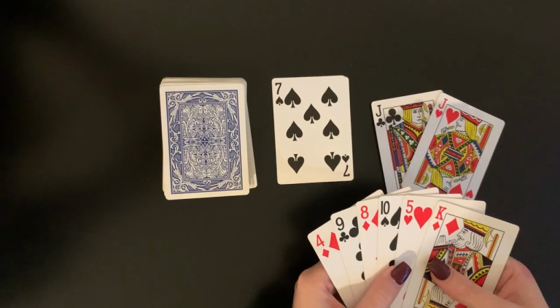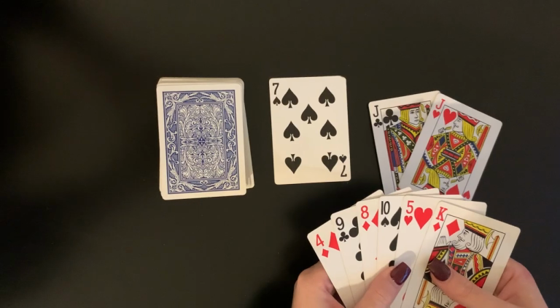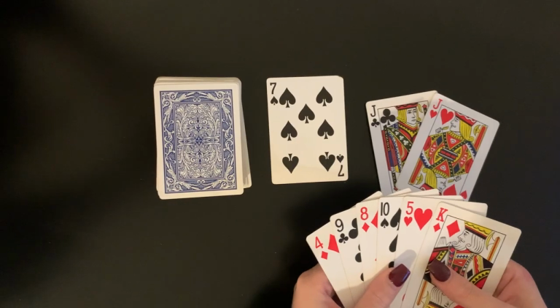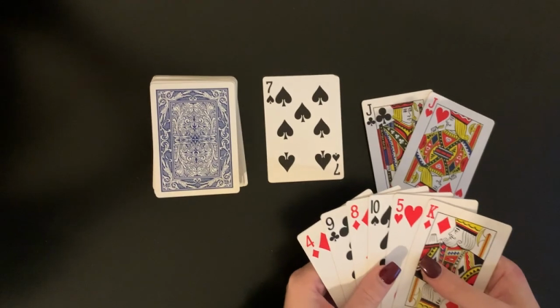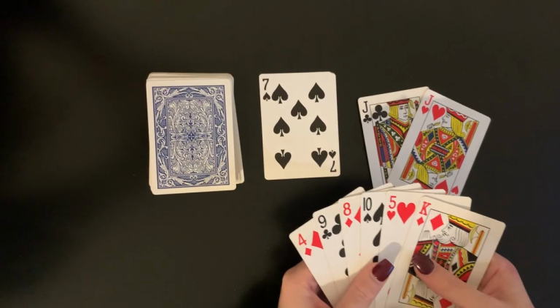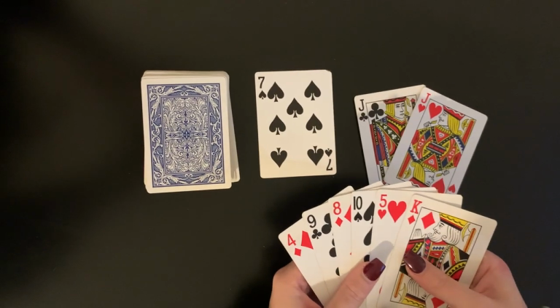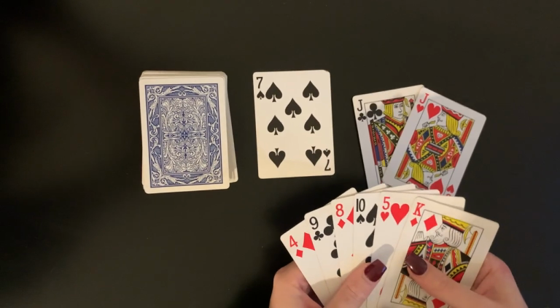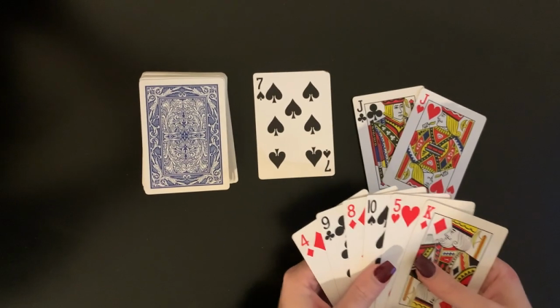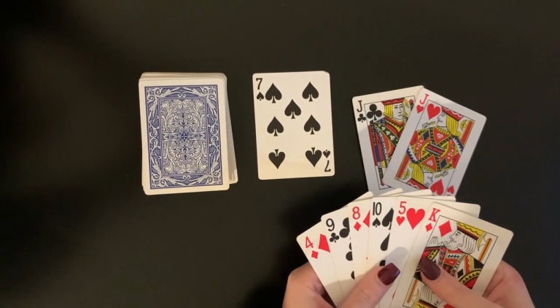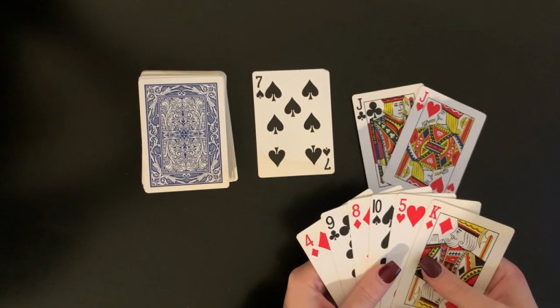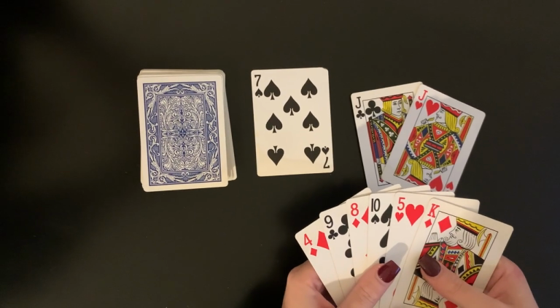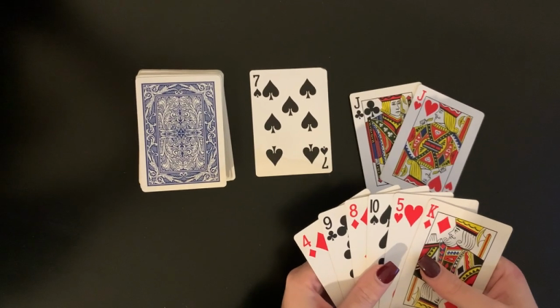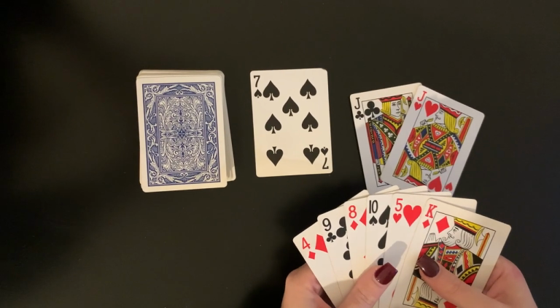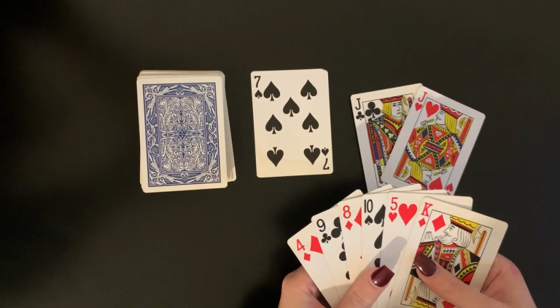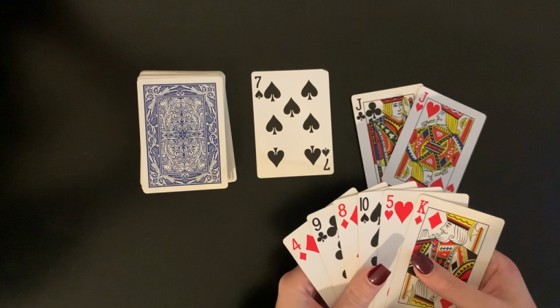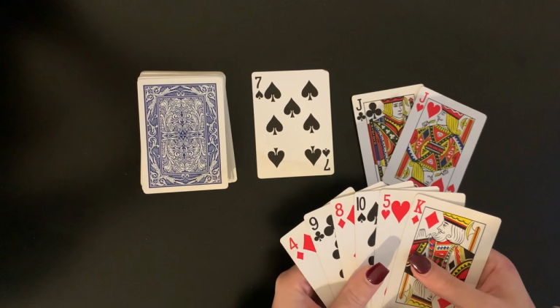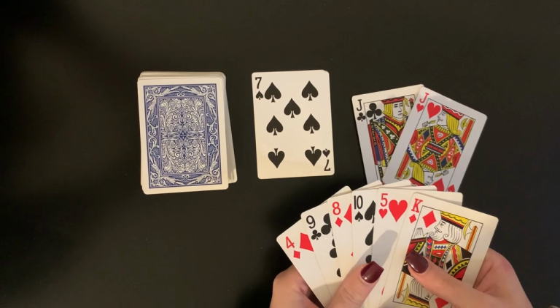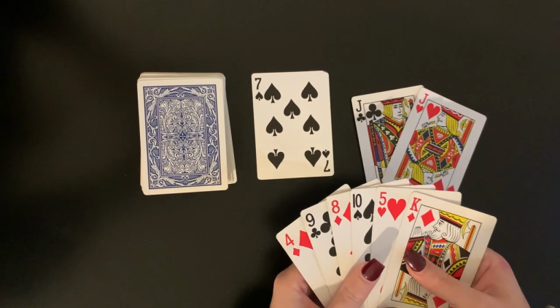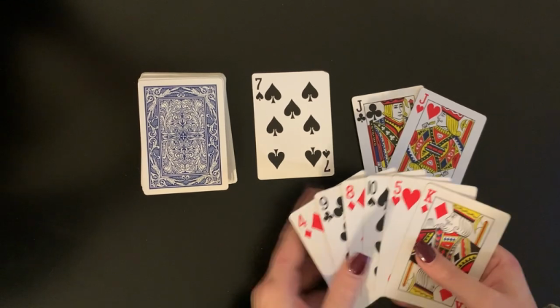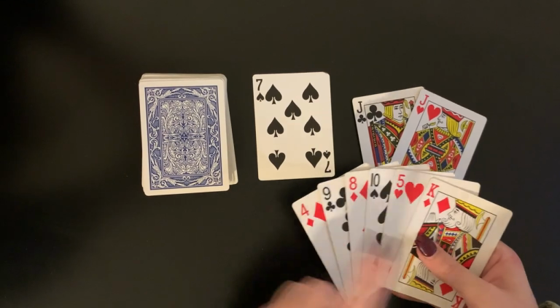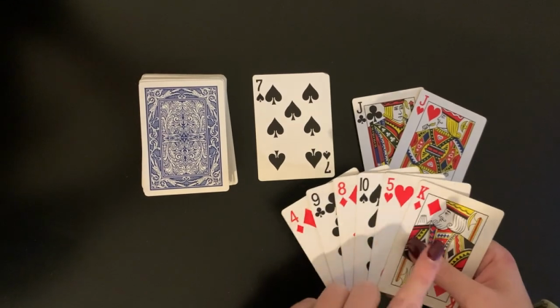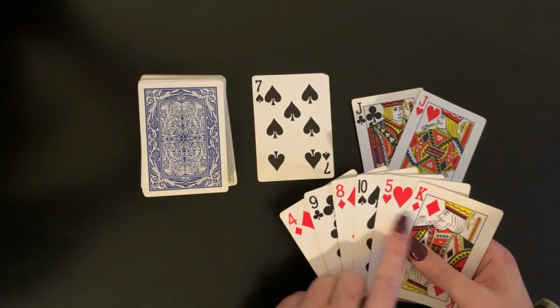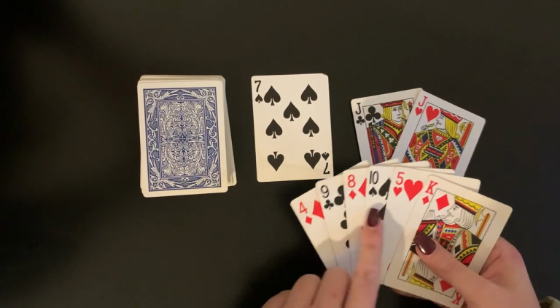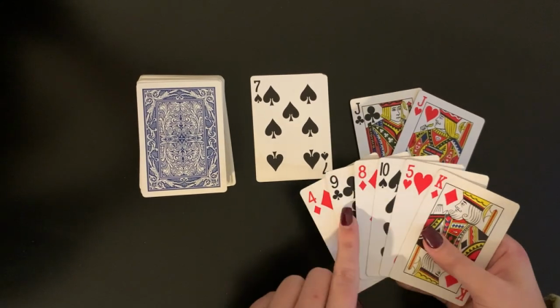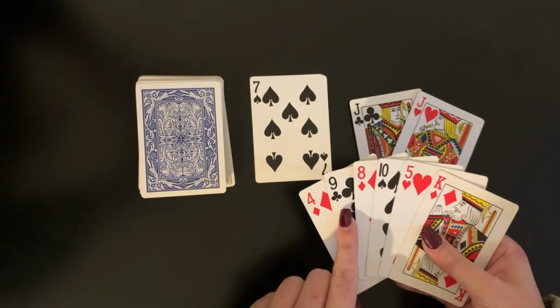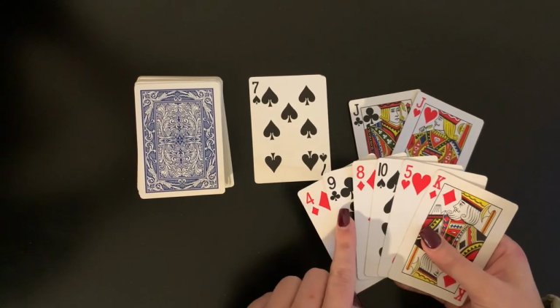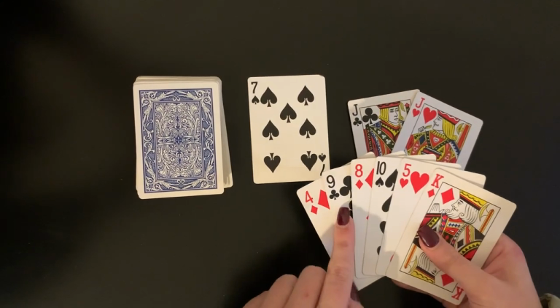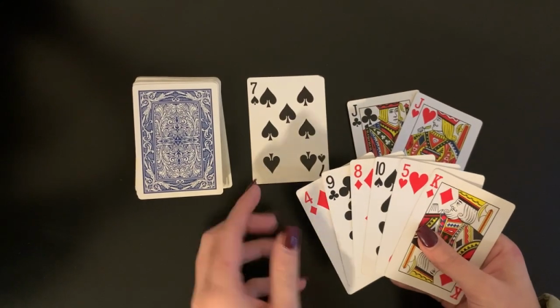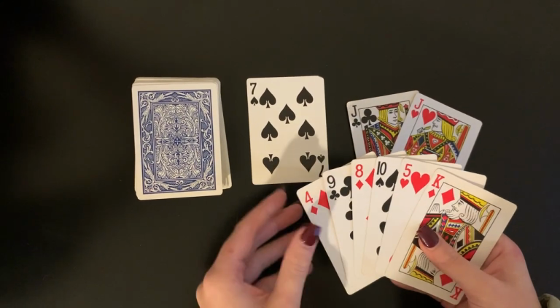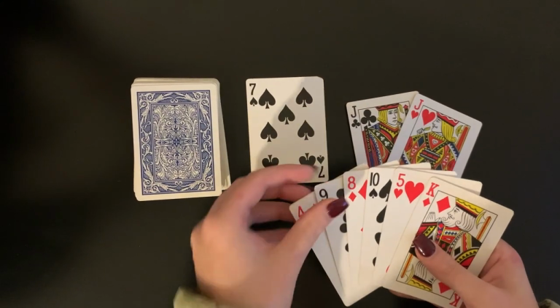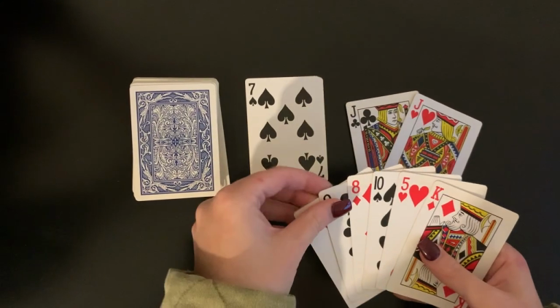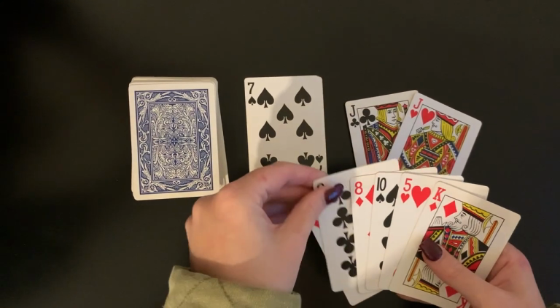Once you've played one zero set during your turn, to end your turn you will choose one card in your hand and place it at the top of the discard pile.